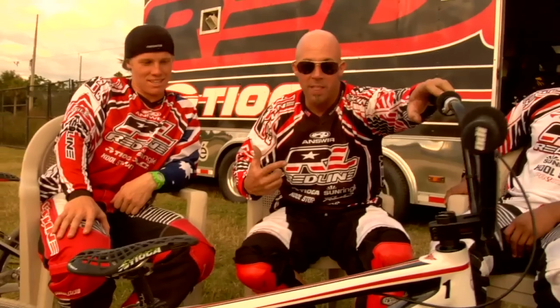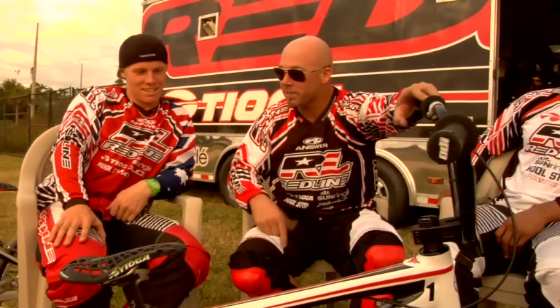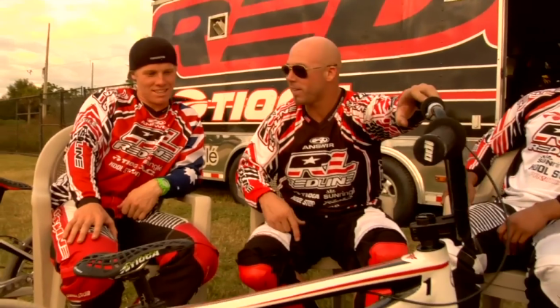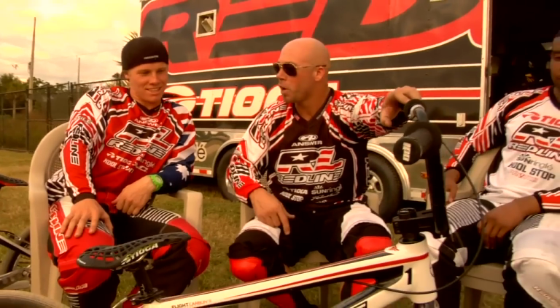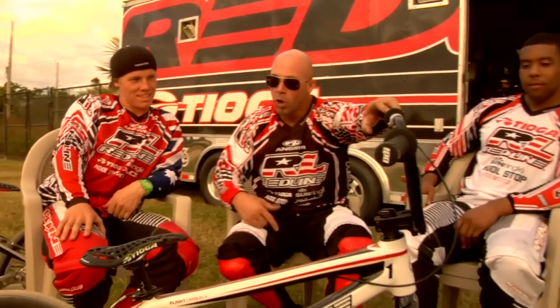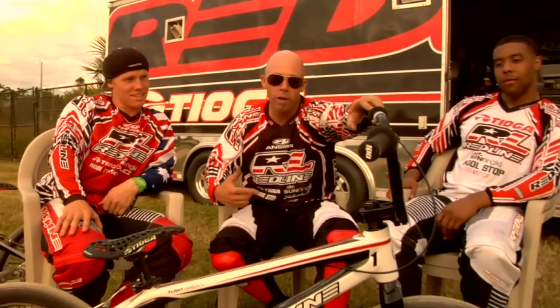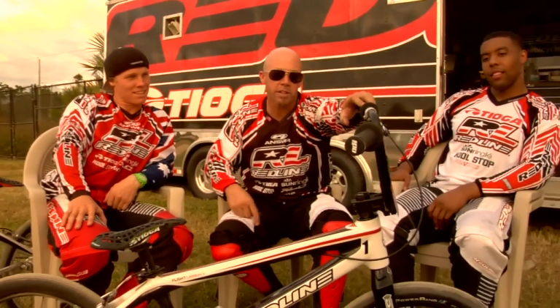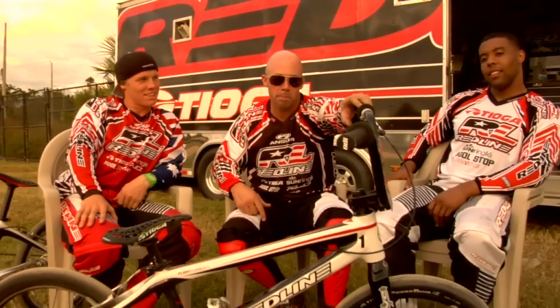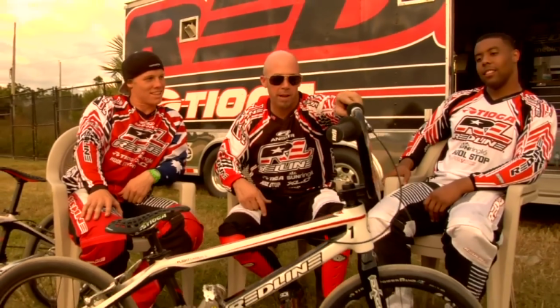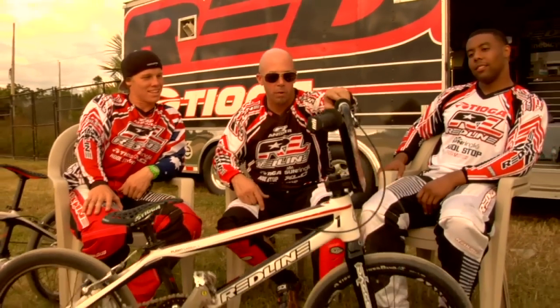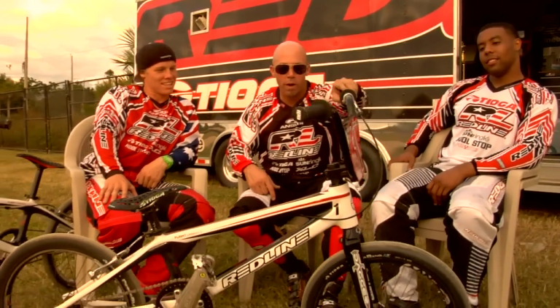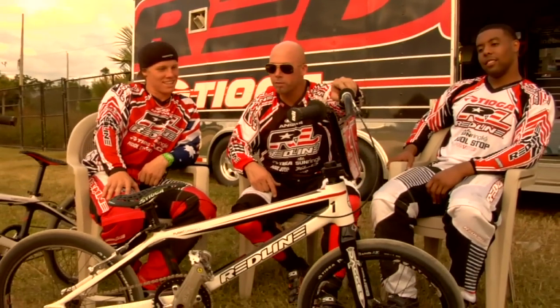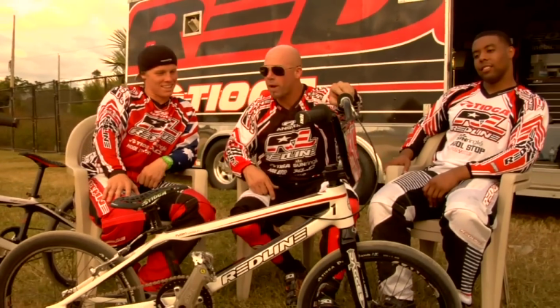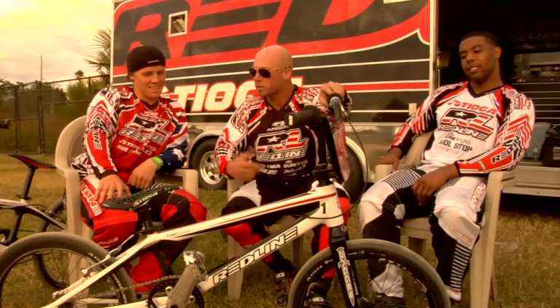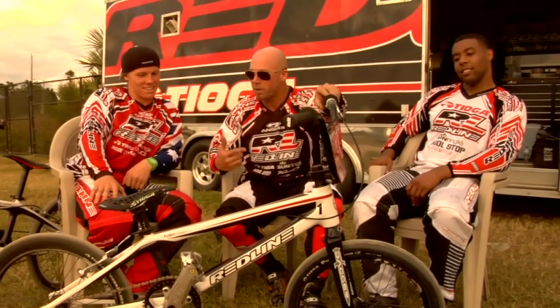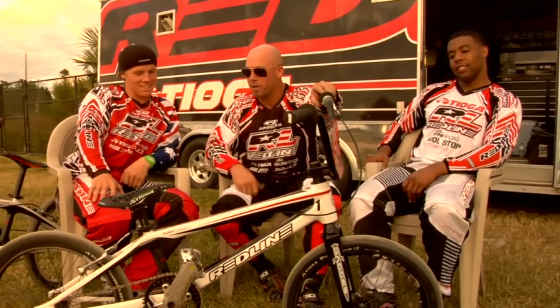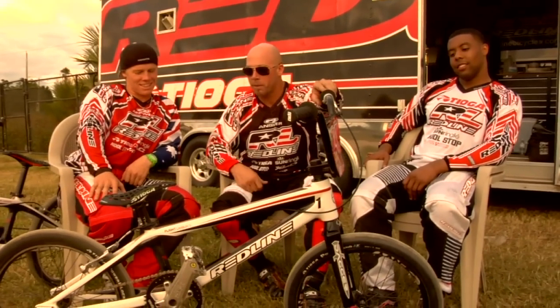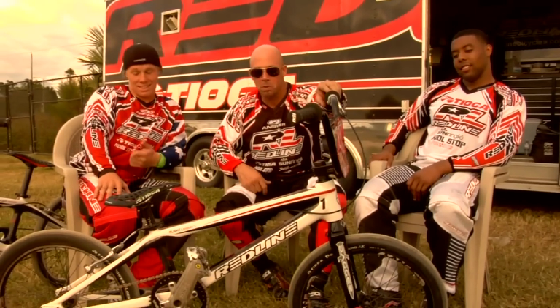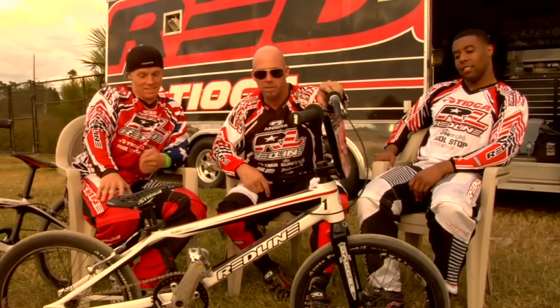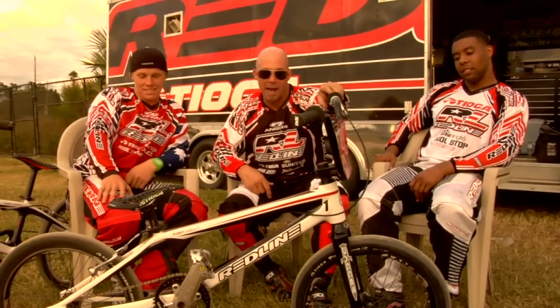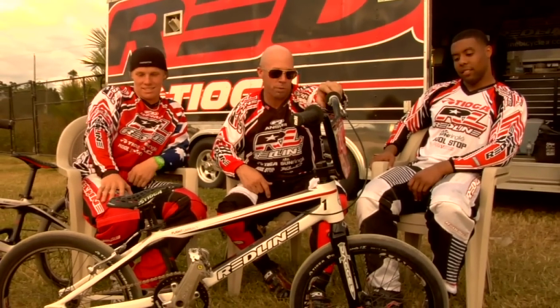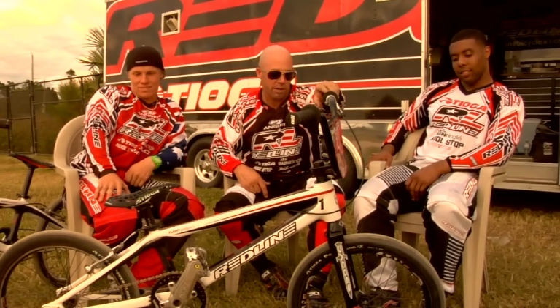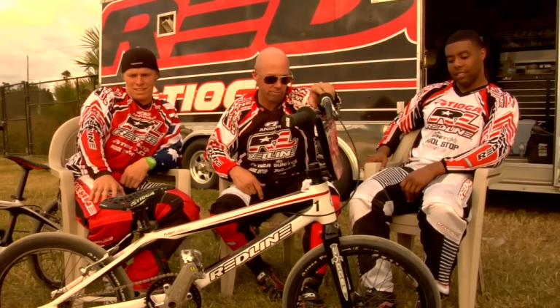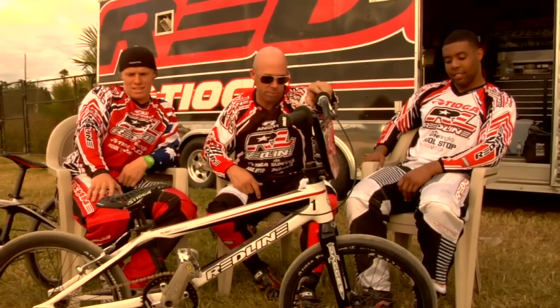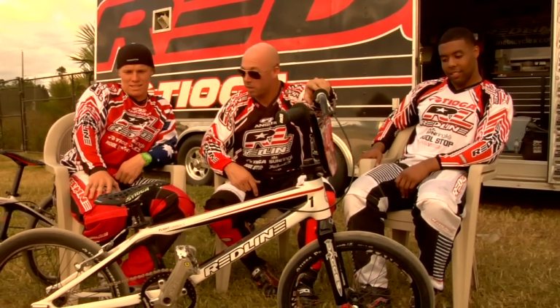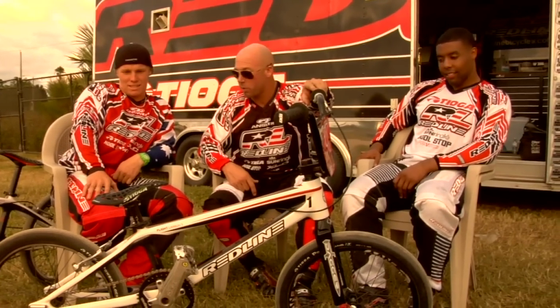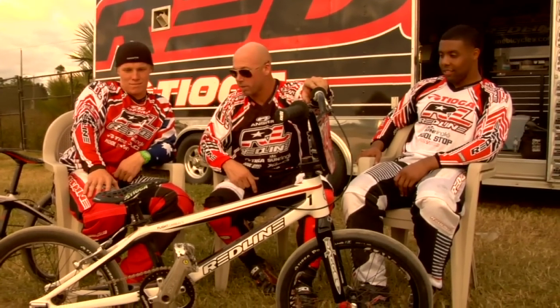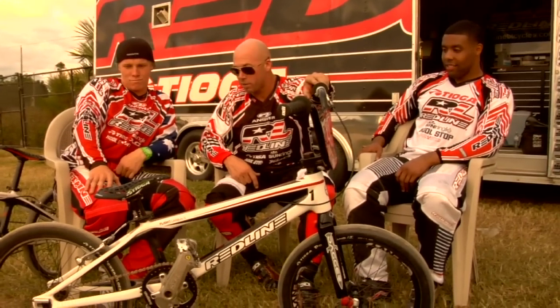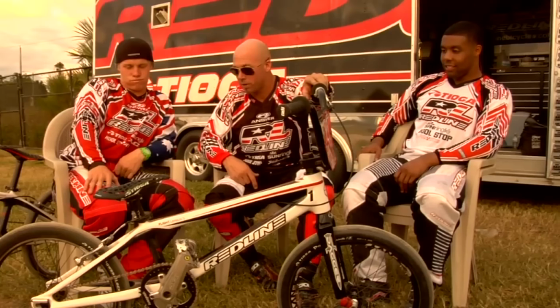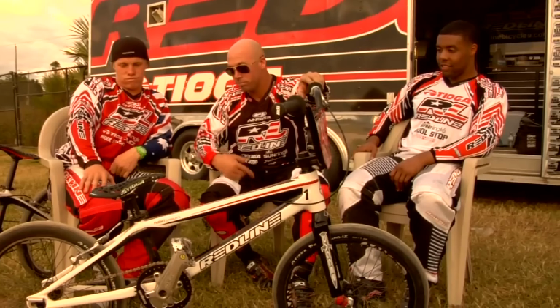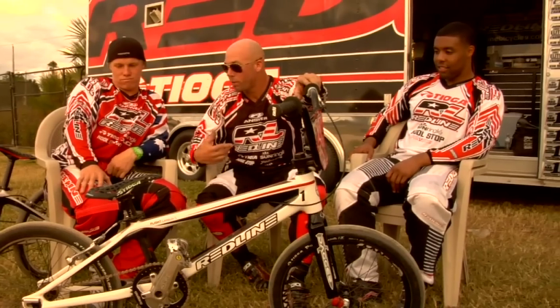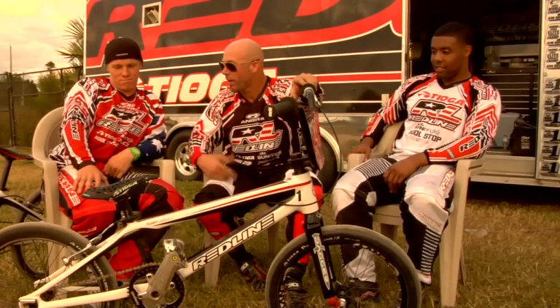That's the thing — who else sells a bike right off the rack that's ready to win Olympic gold? I don't think there's anyone out there doing it but Redline.